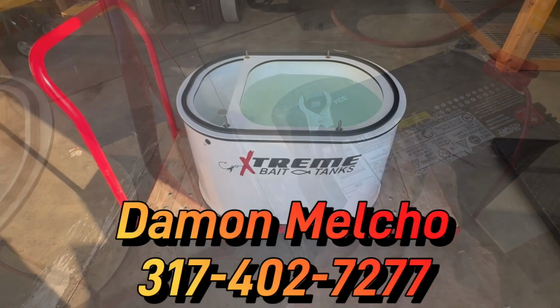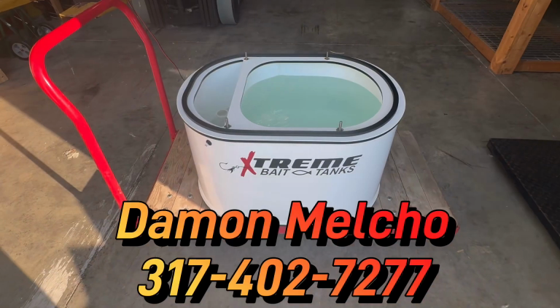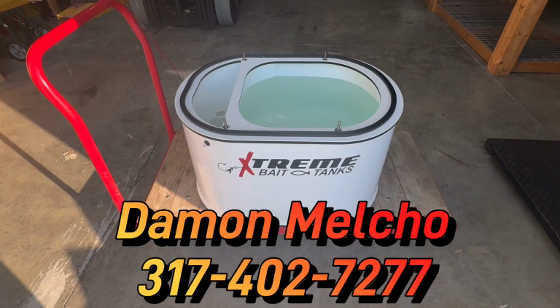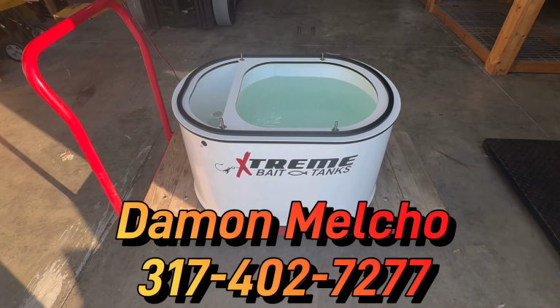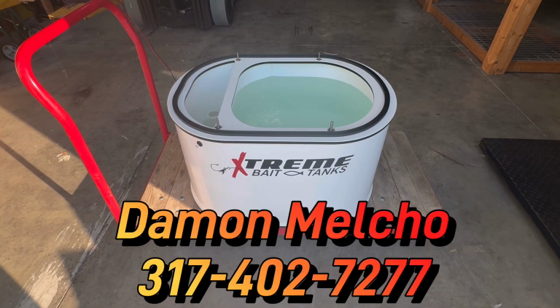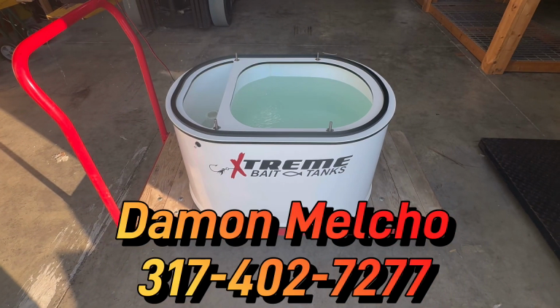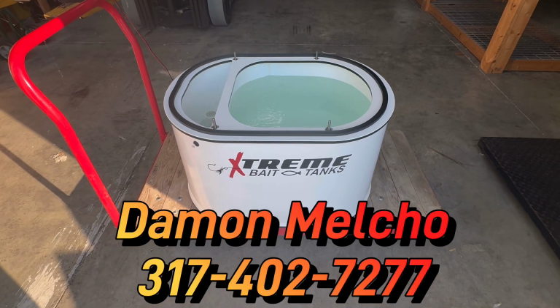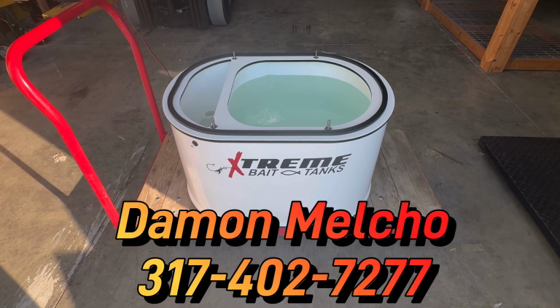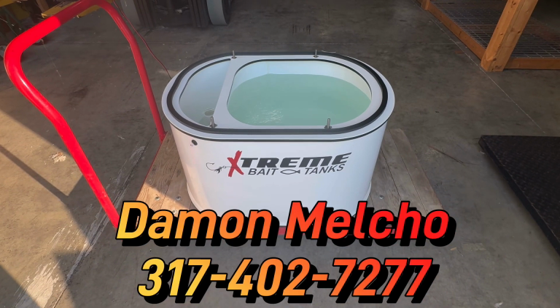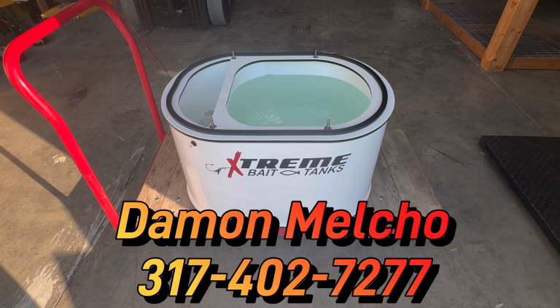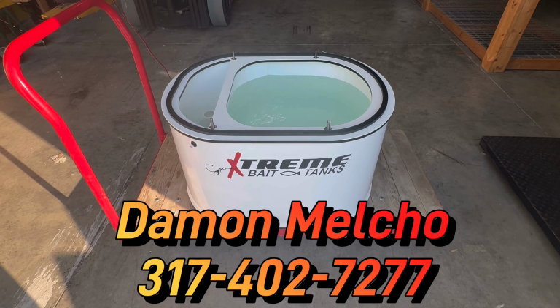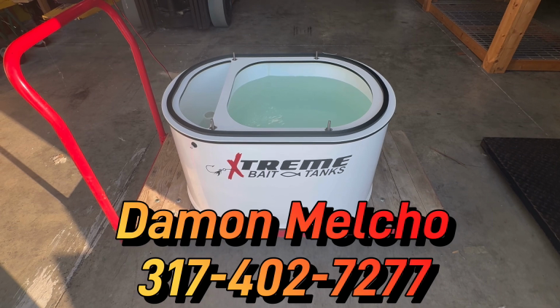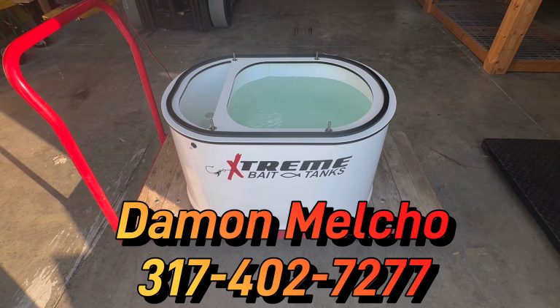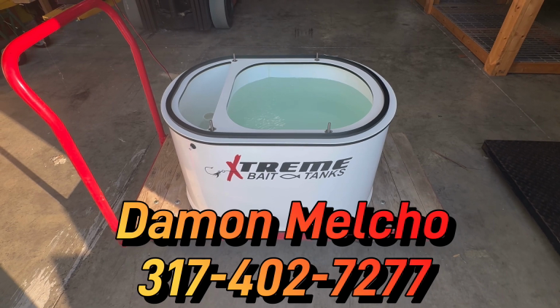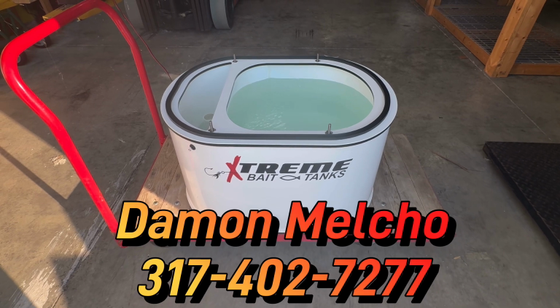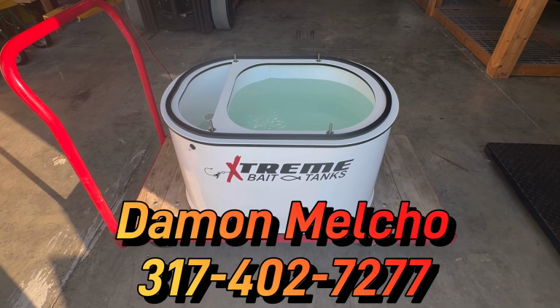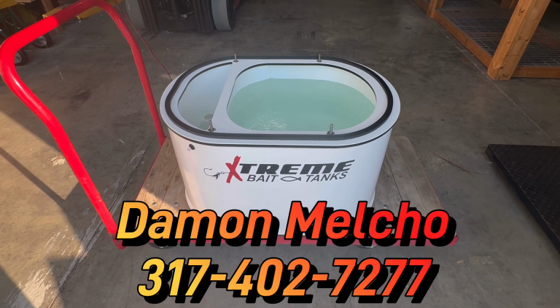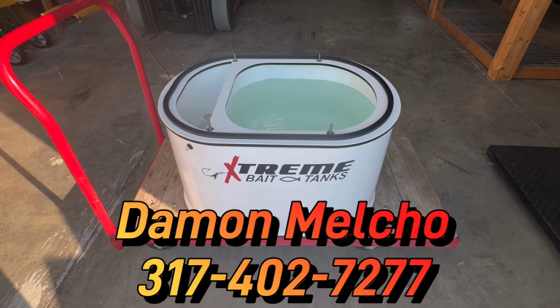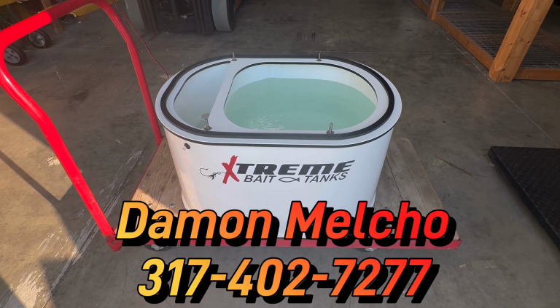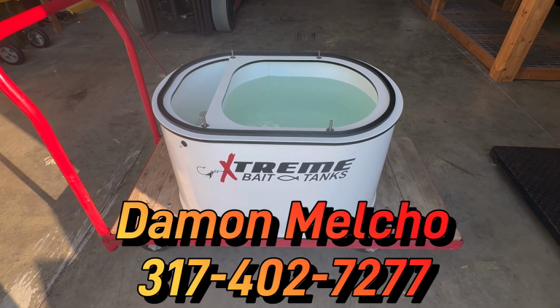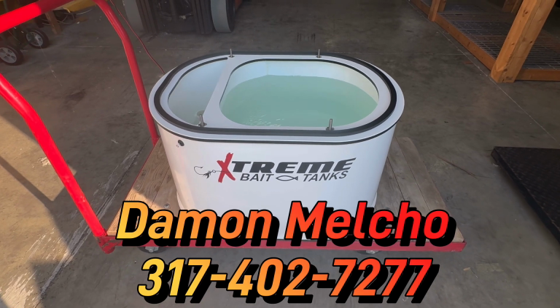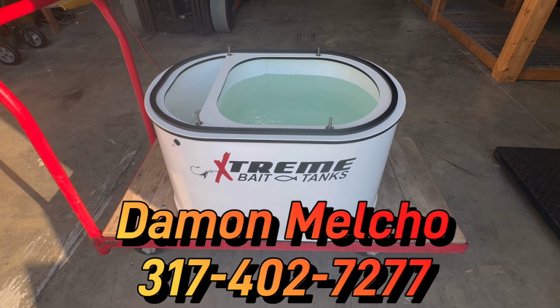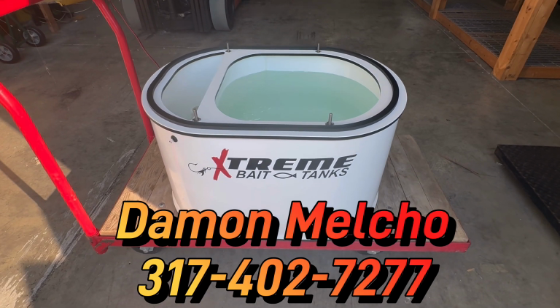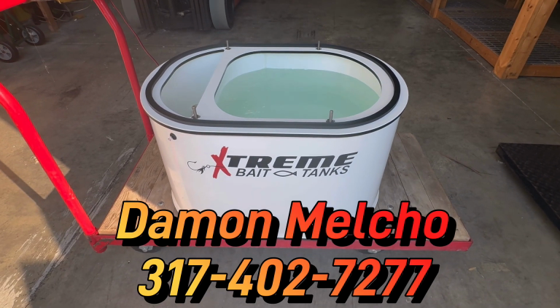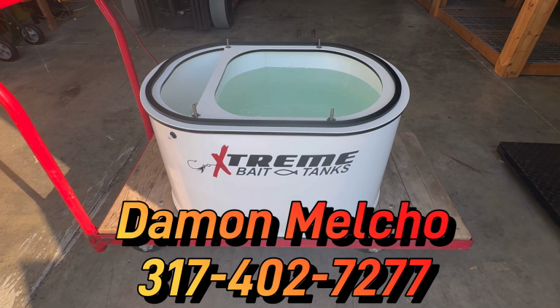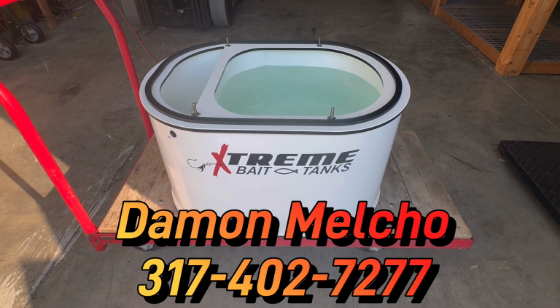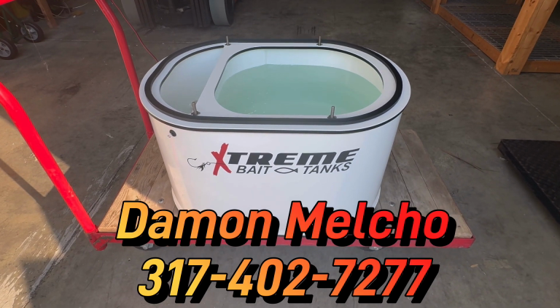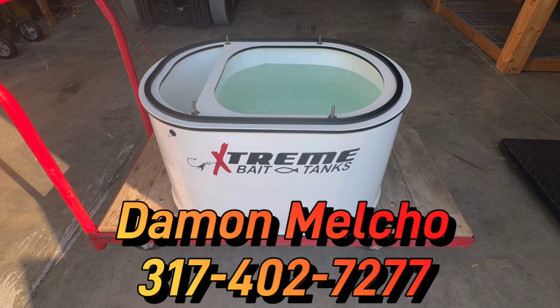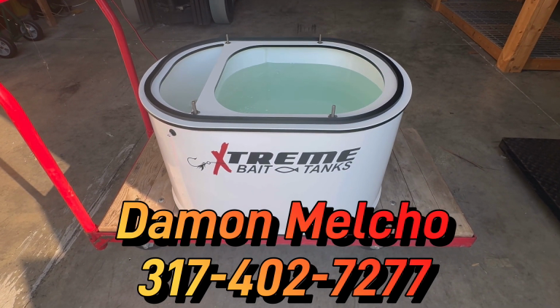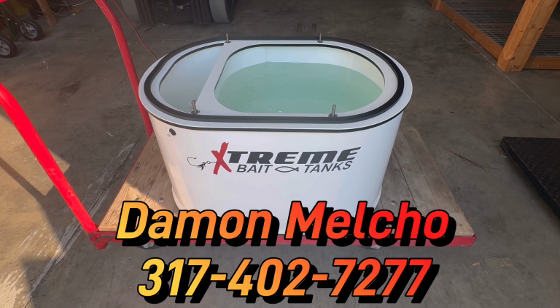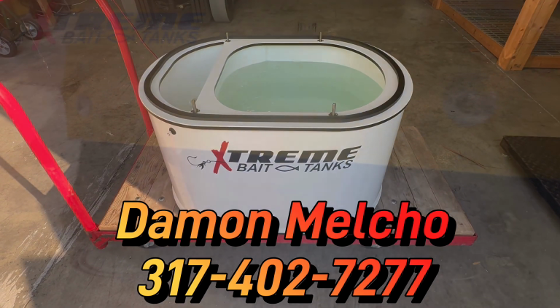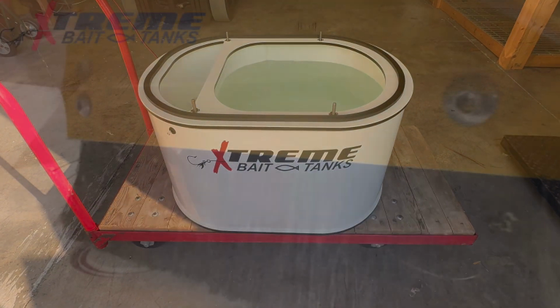We're going to box this up and get it headed your way. As always, if you have any questions, give us a call. Until then, we hope you have an extreme day.